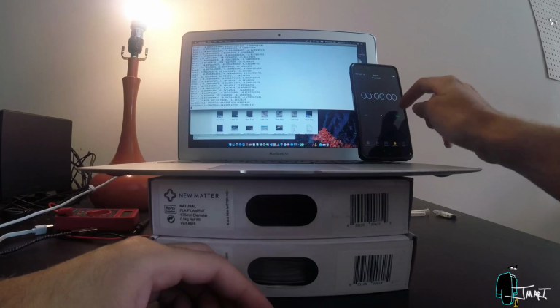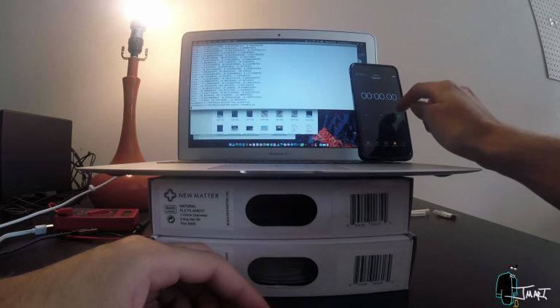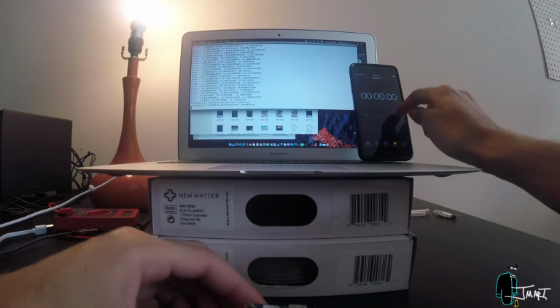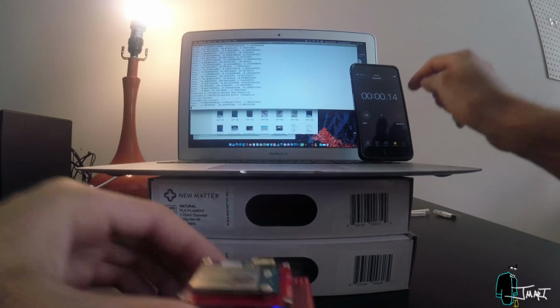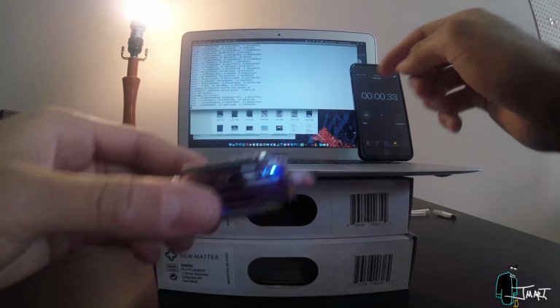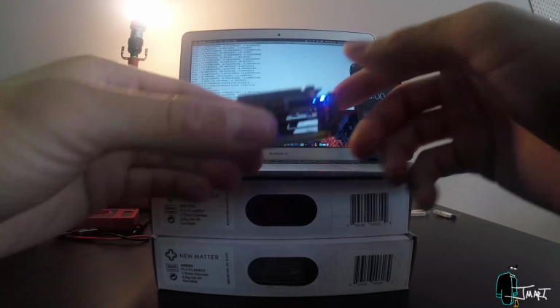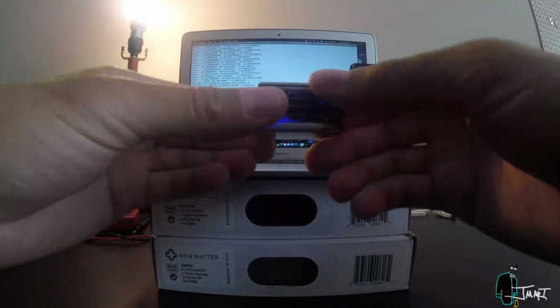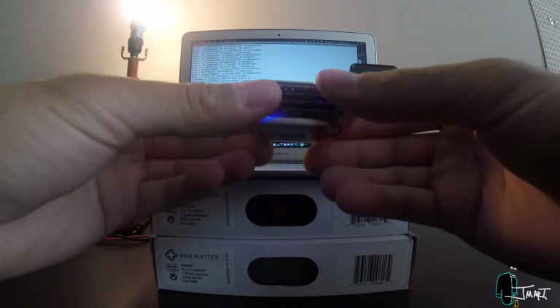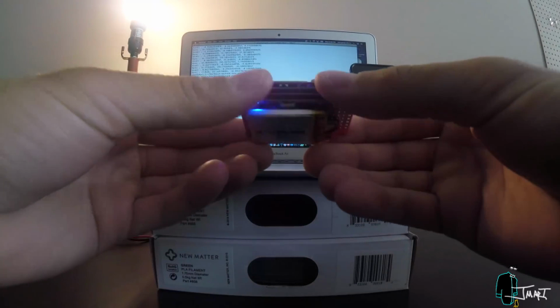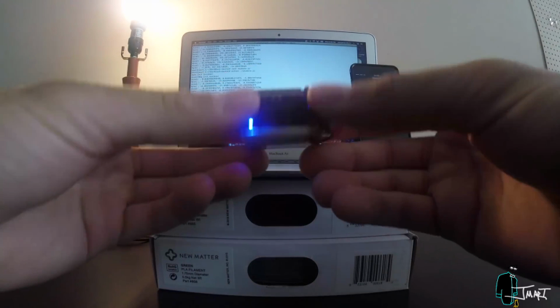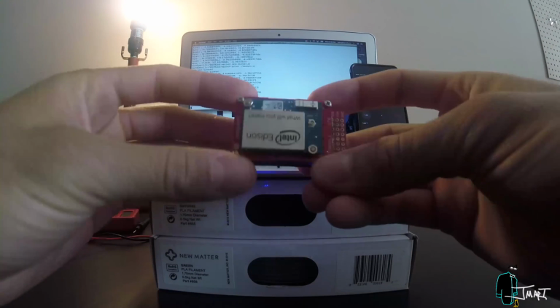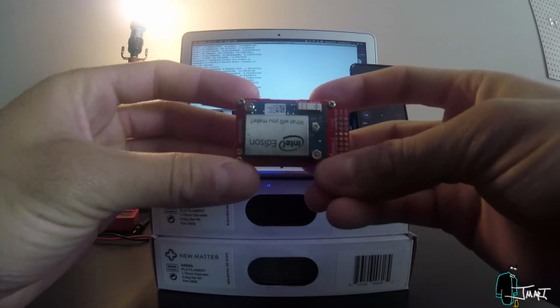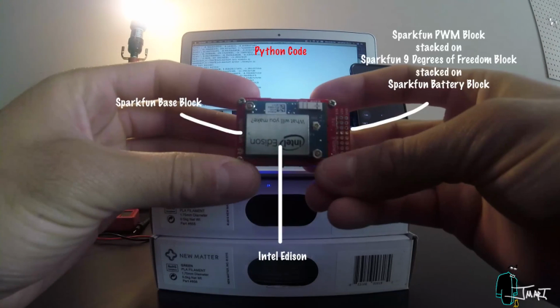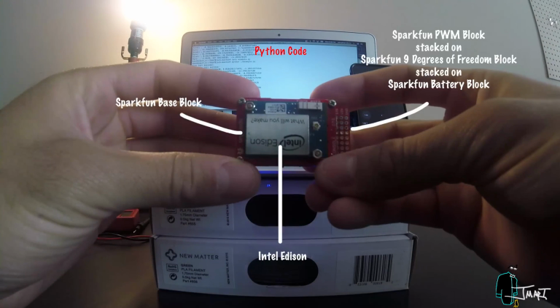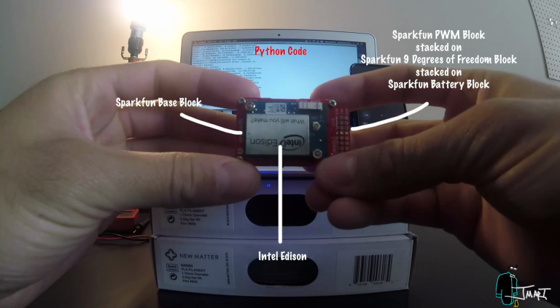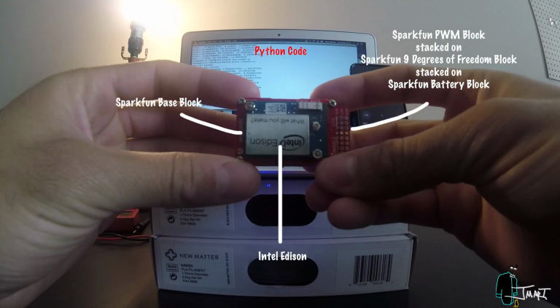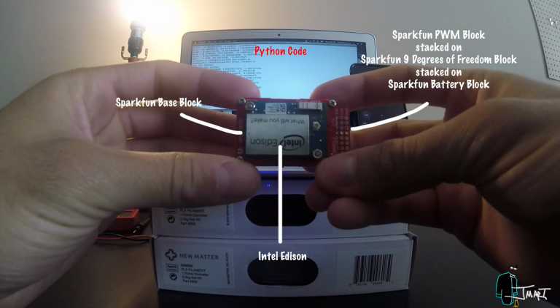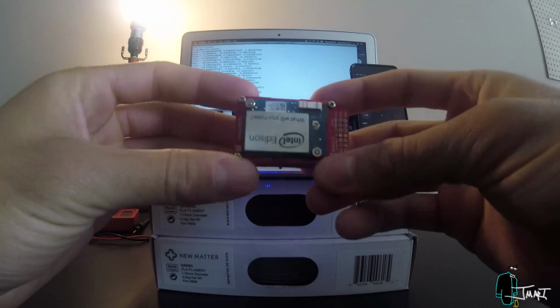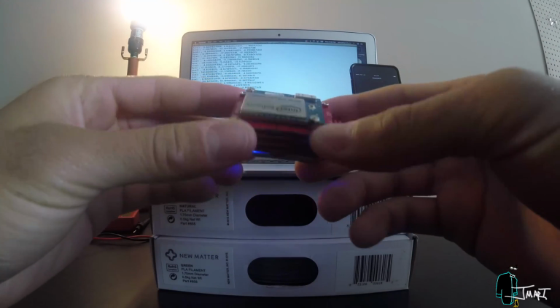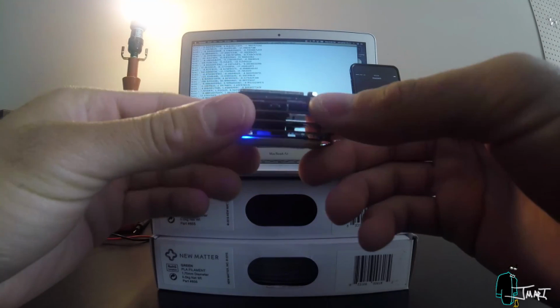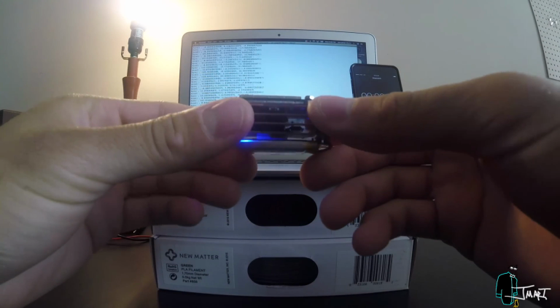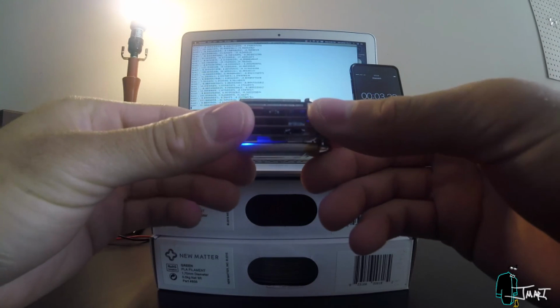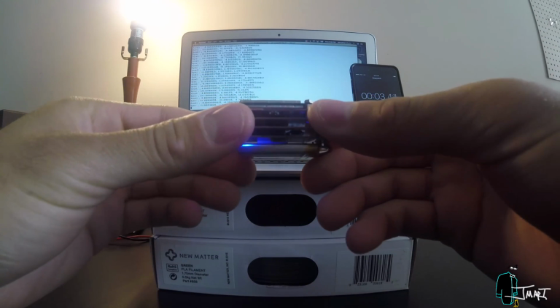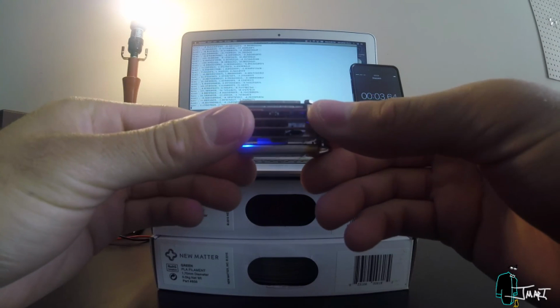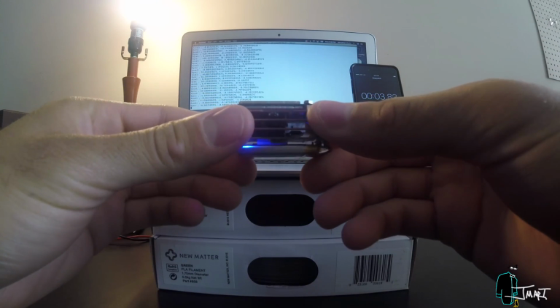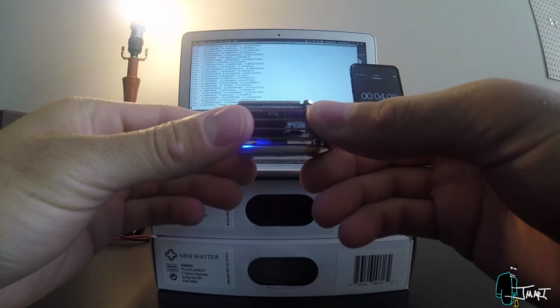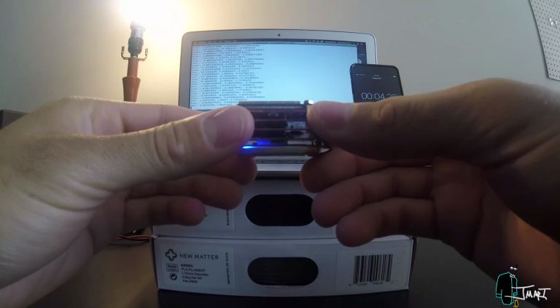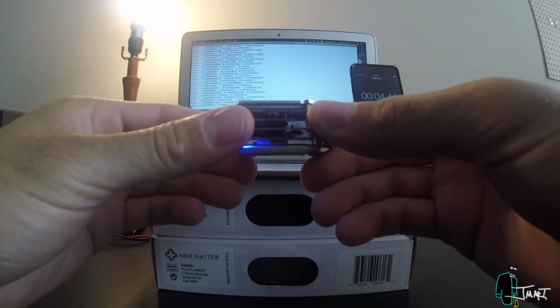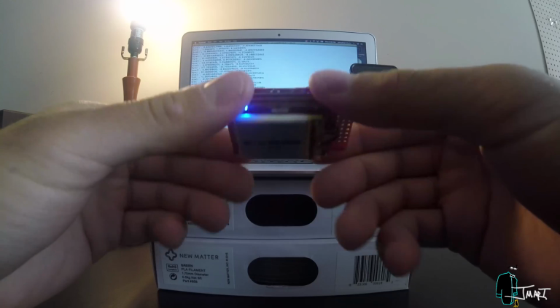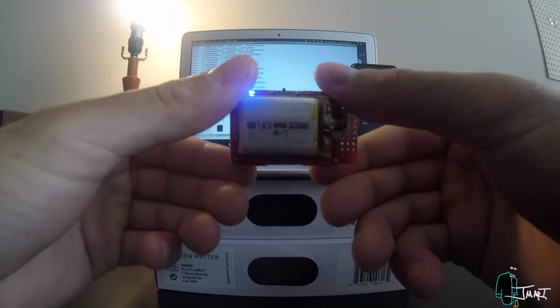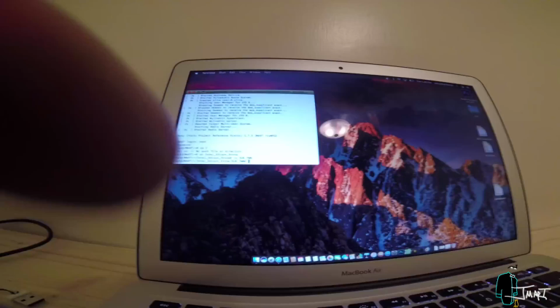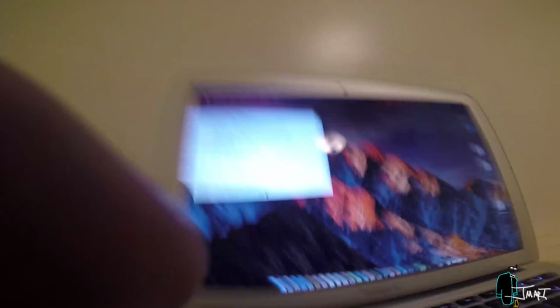Here I am testing the 9 degrees of freedom board for the first time using a Python source code available on github.com.